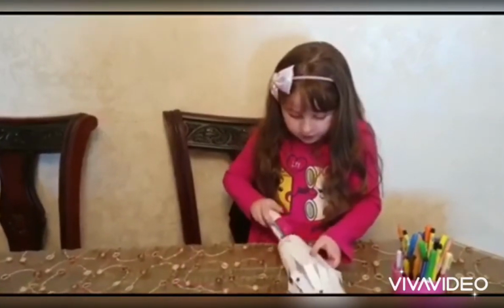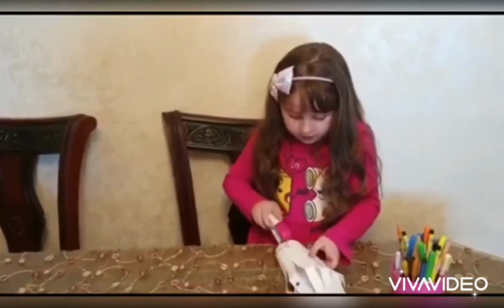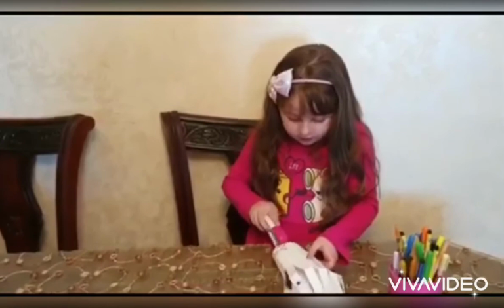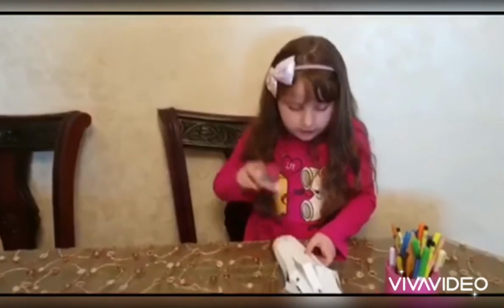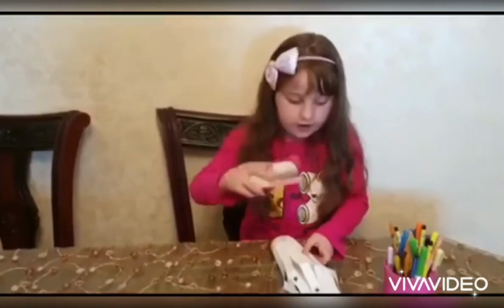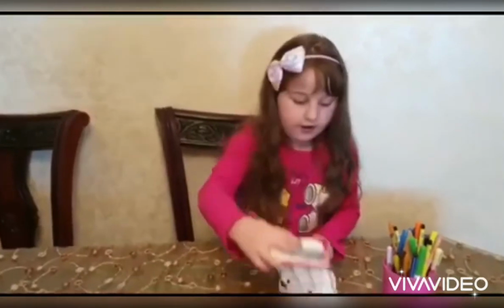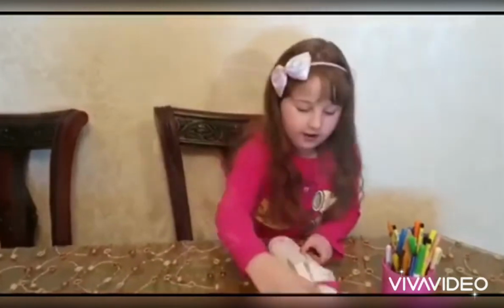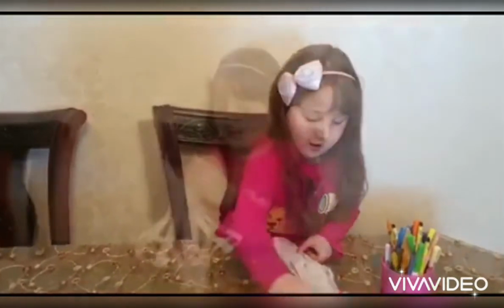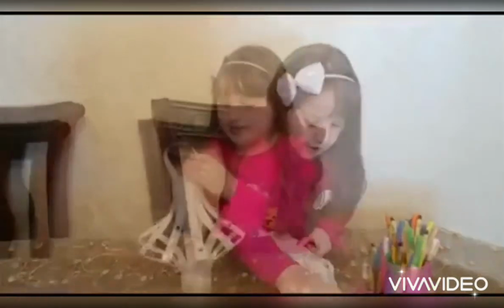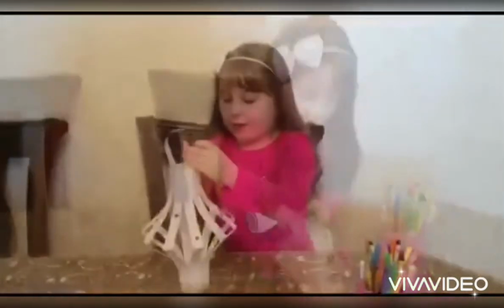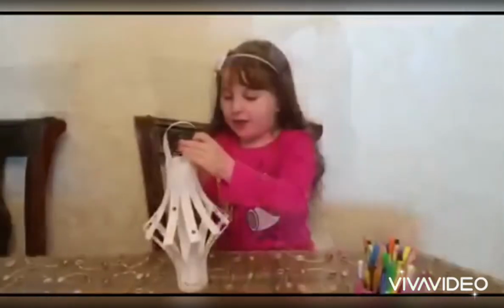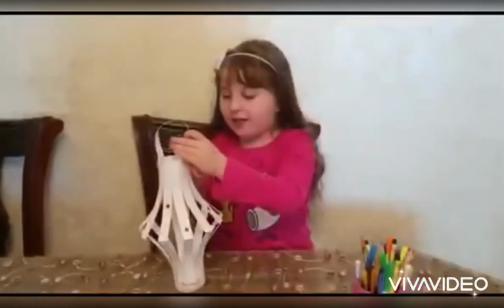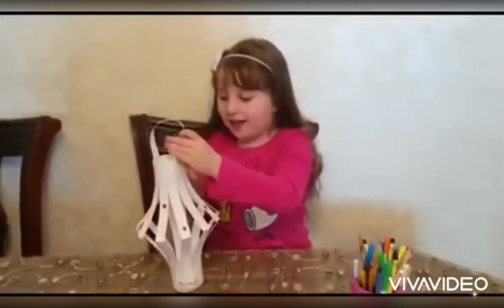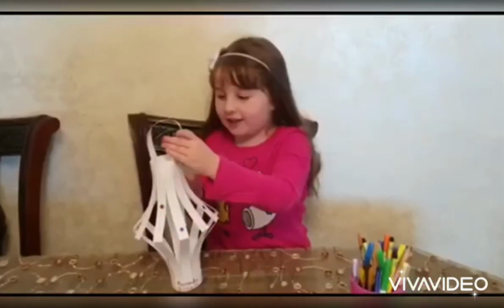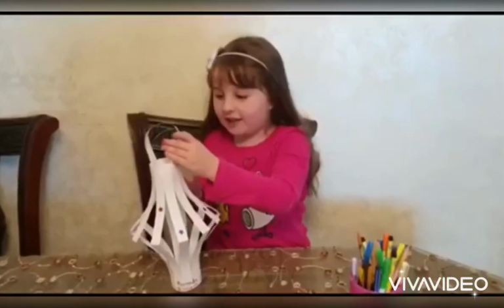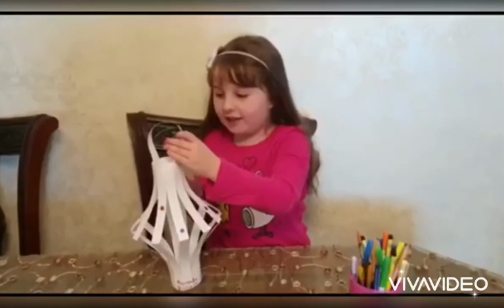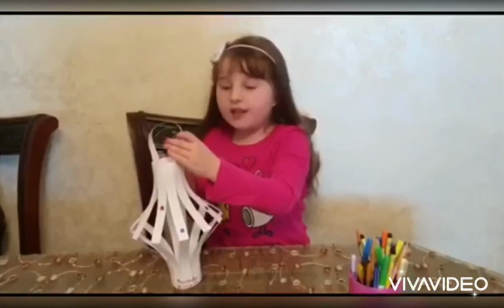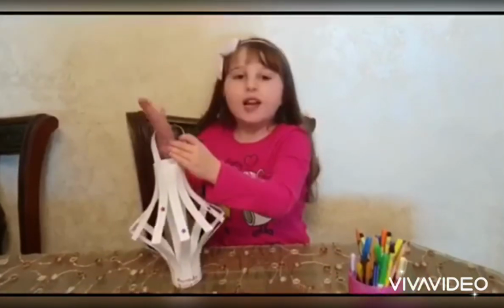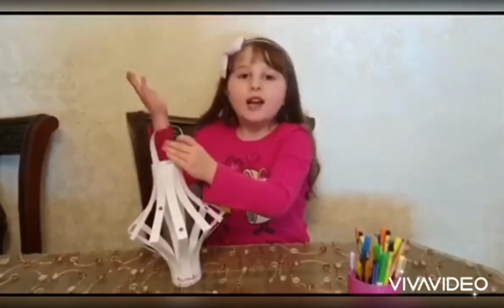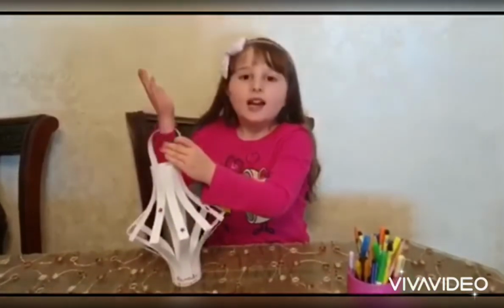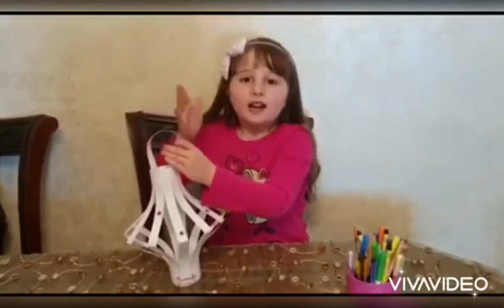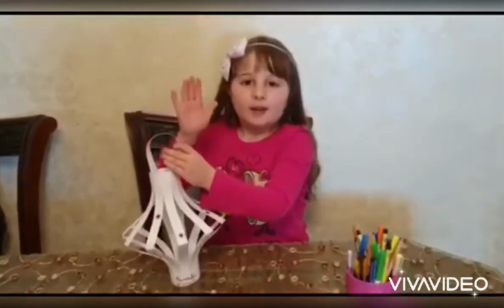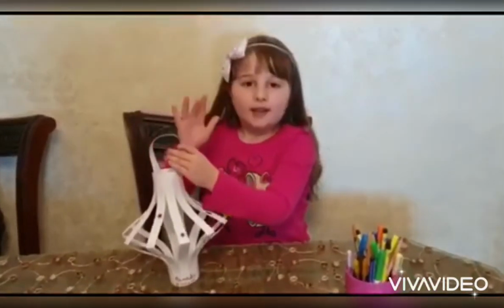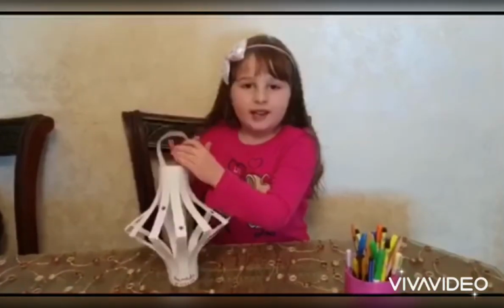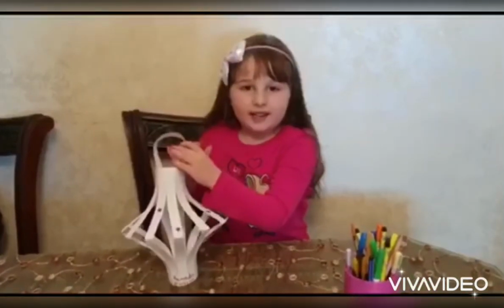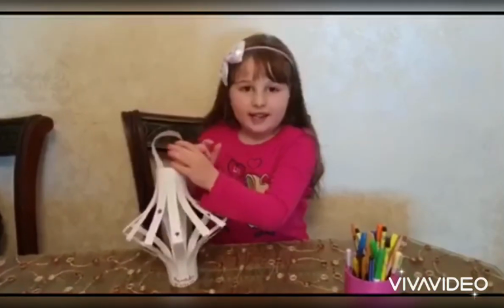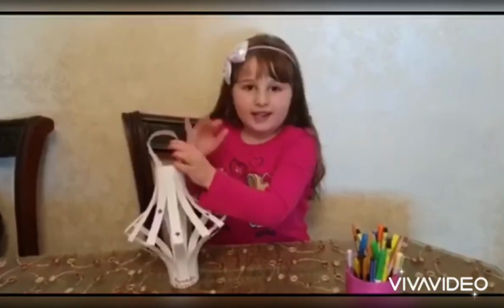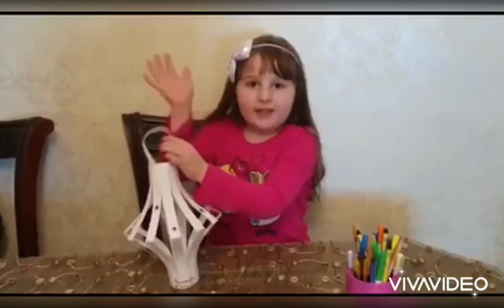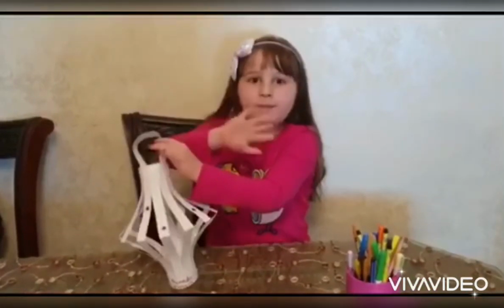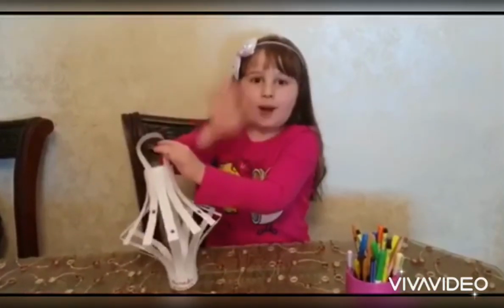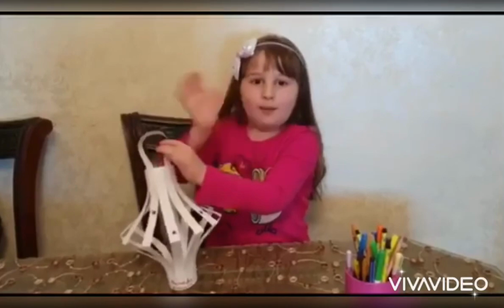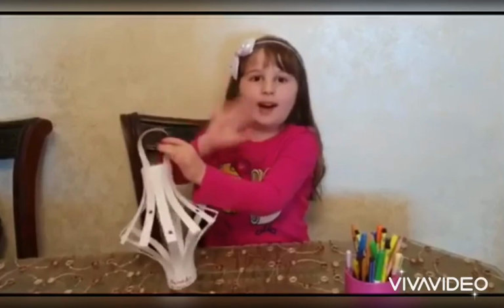This is our lantern. Ramadan Kareem. Bye-bye!